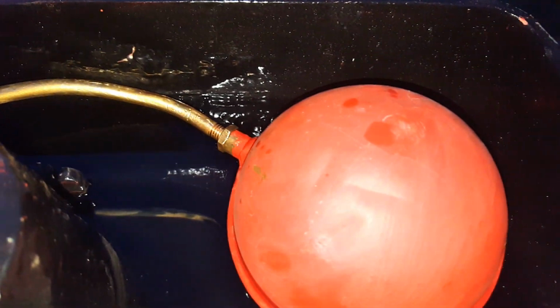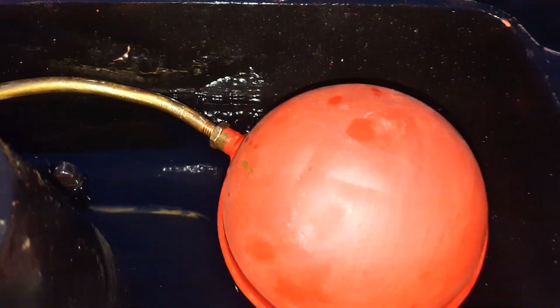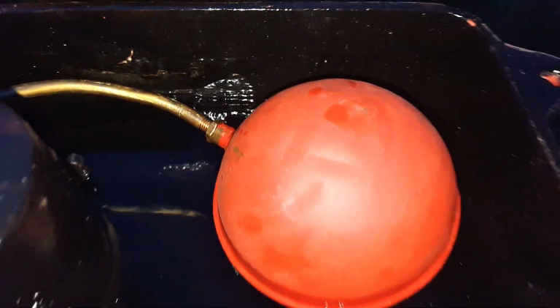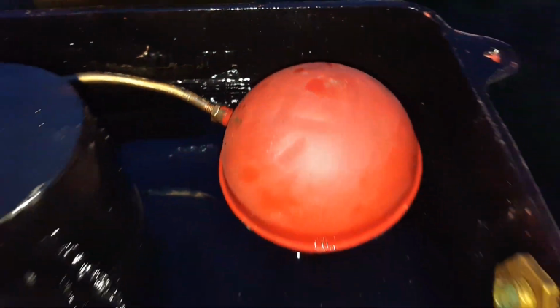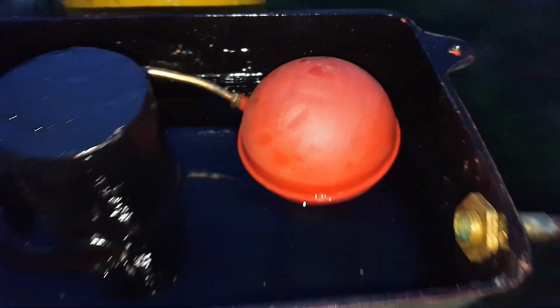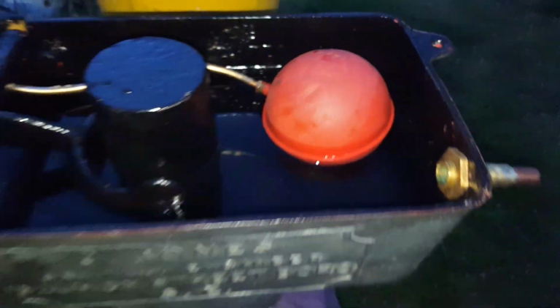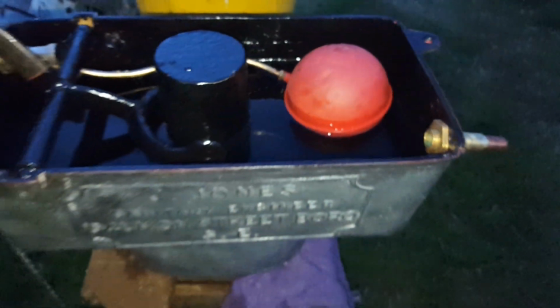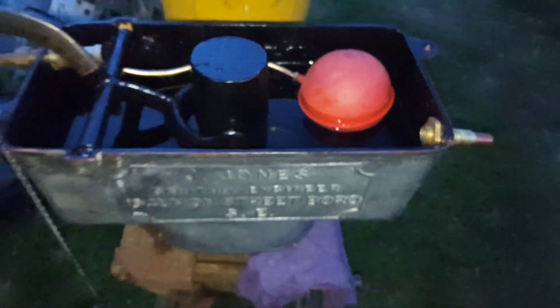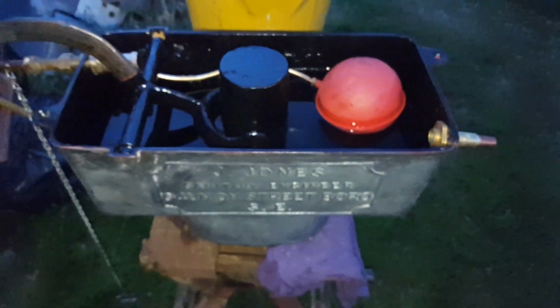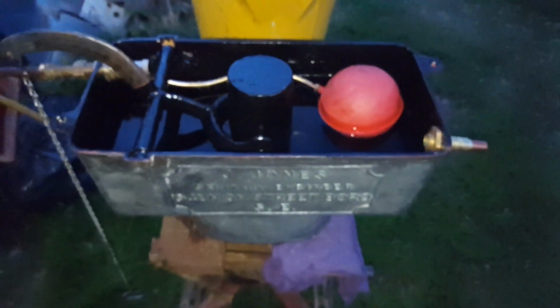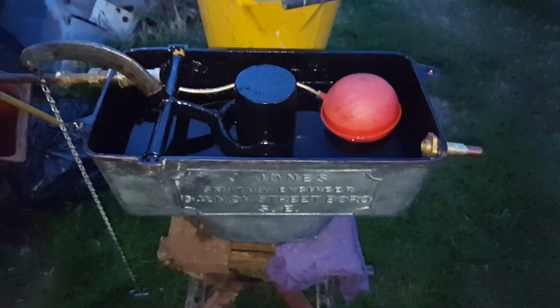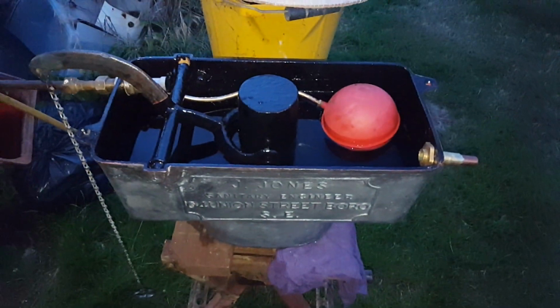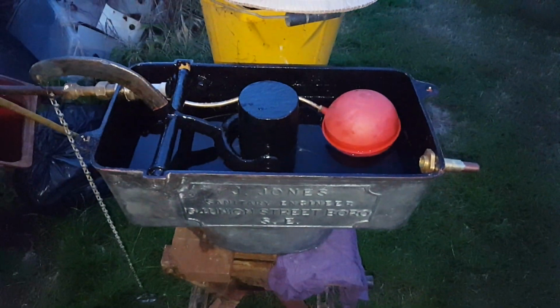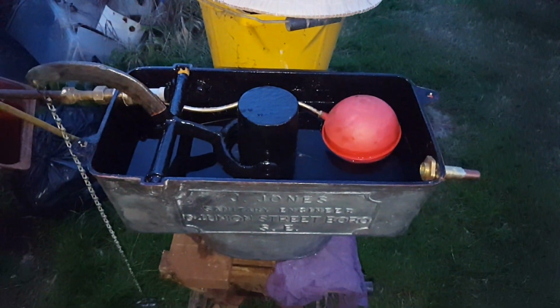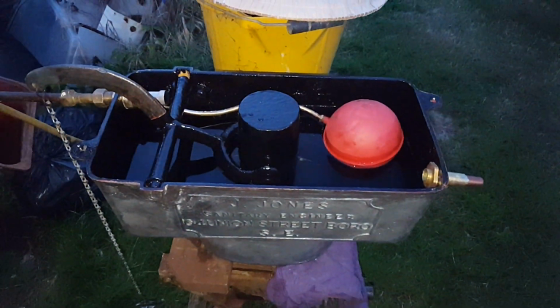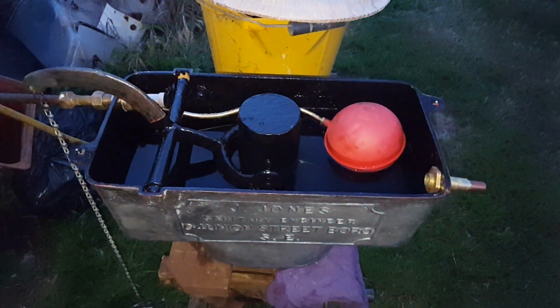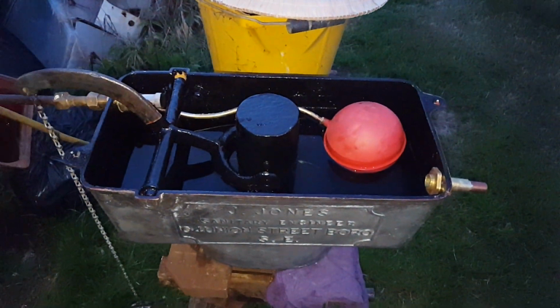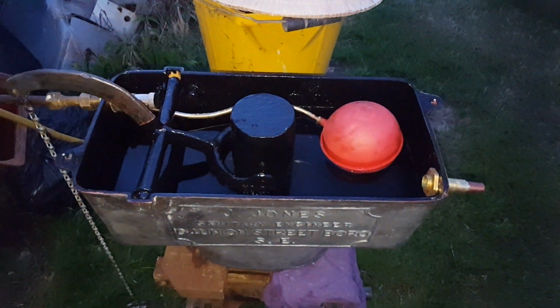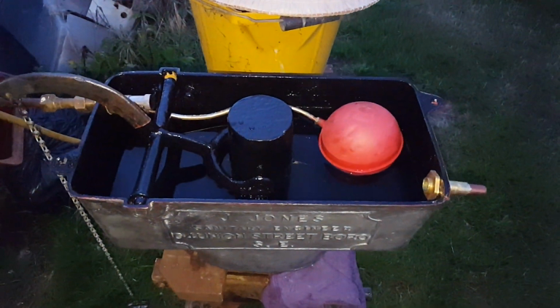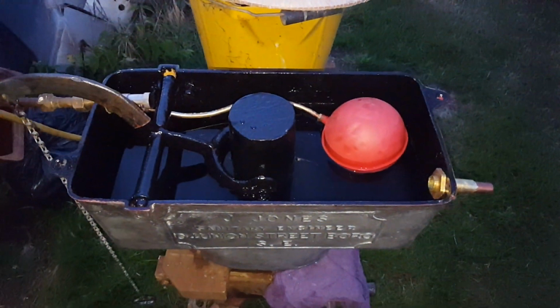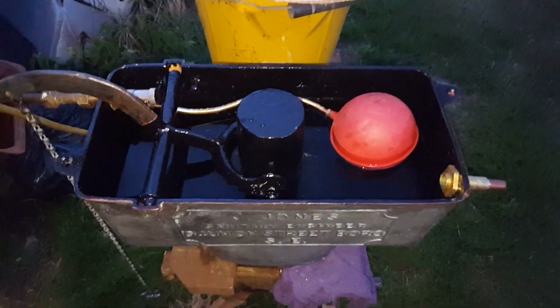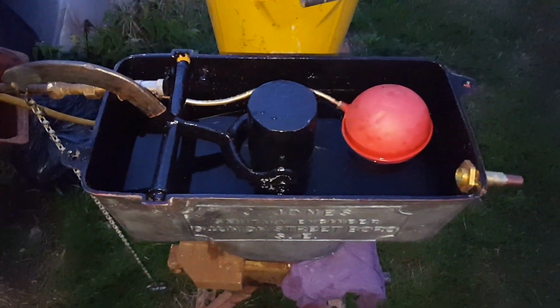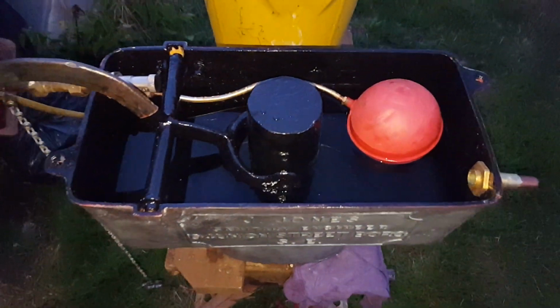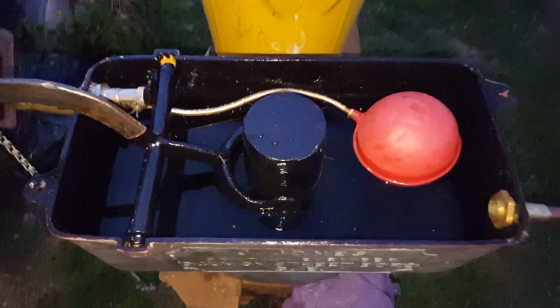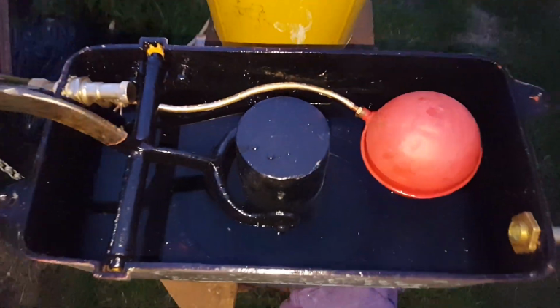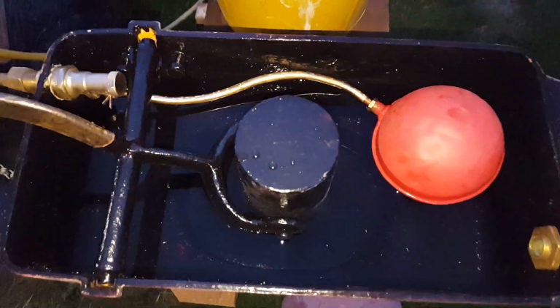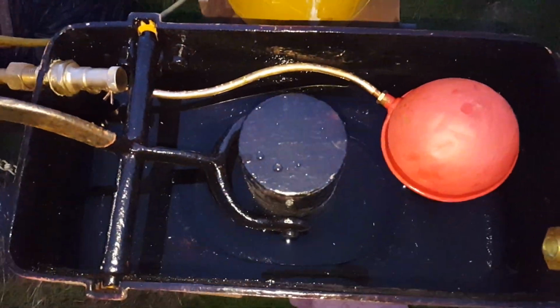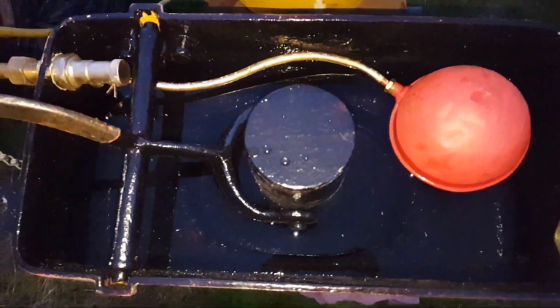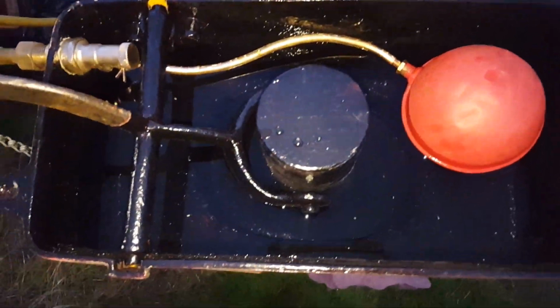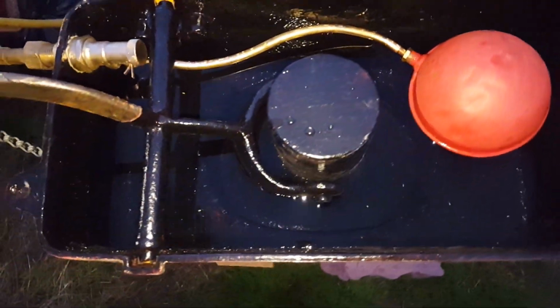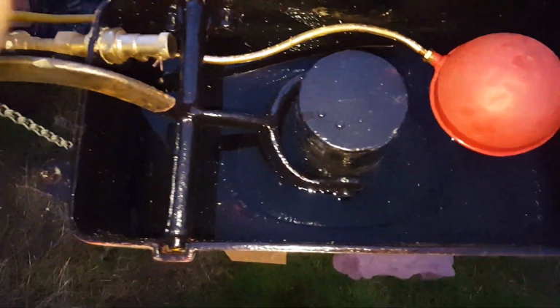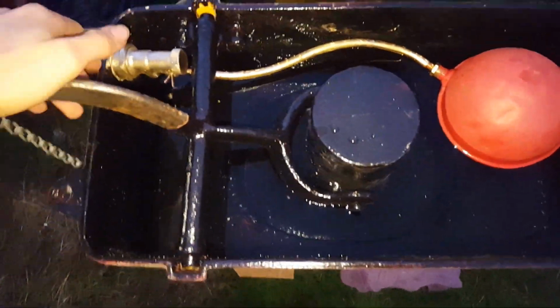Waterline, down the waterline. It looks pretty good, let's give it a go.